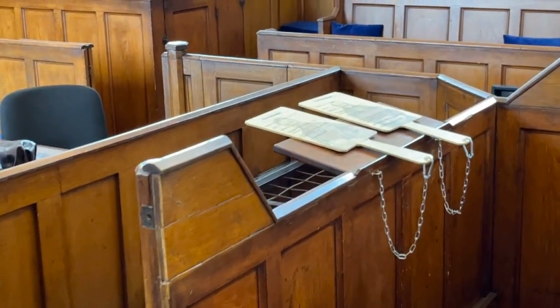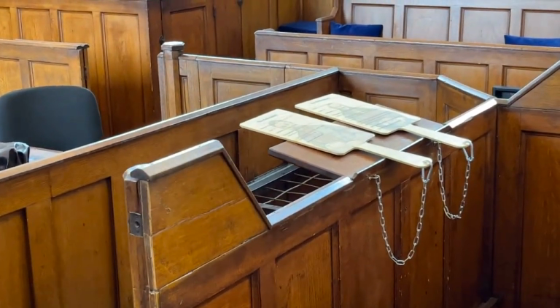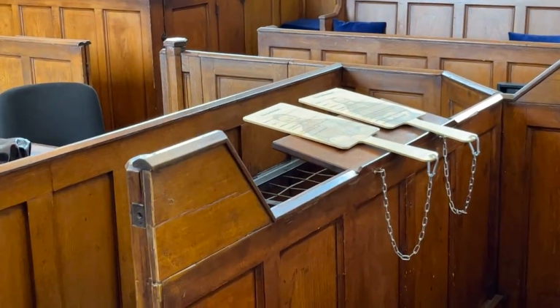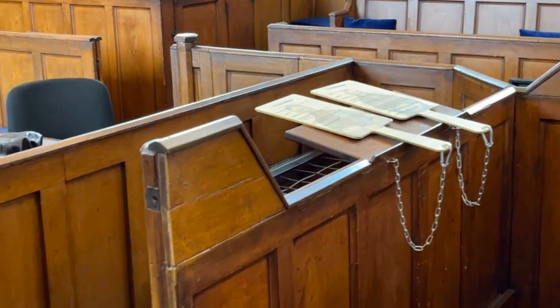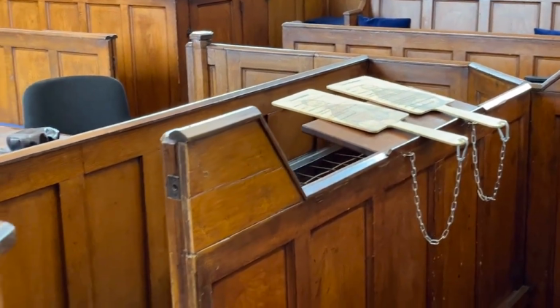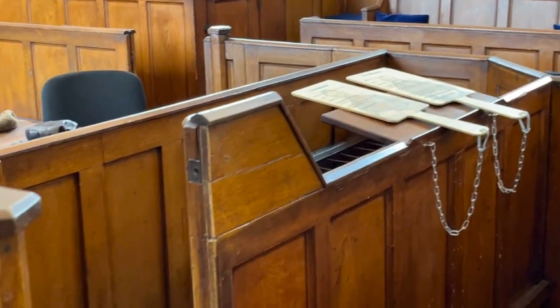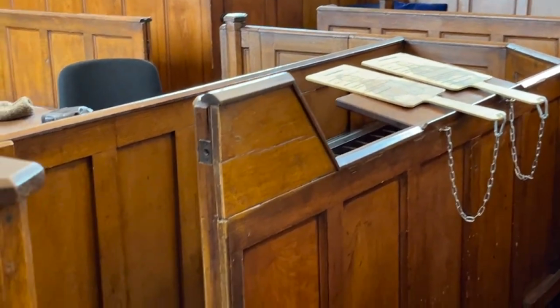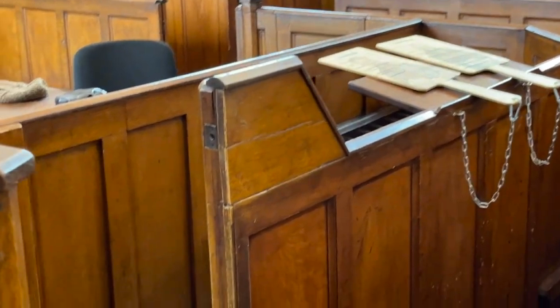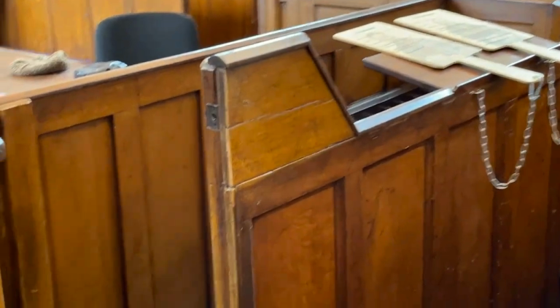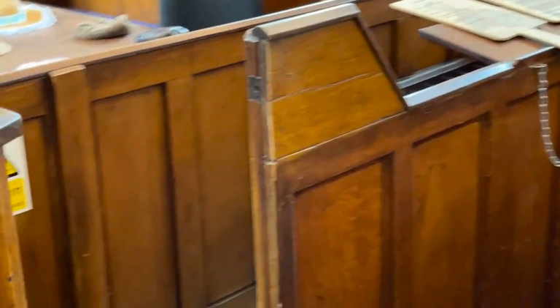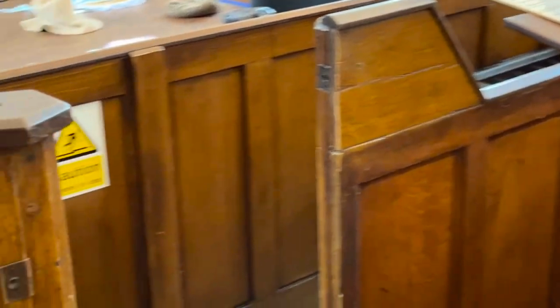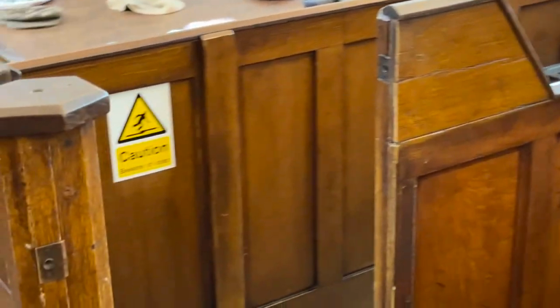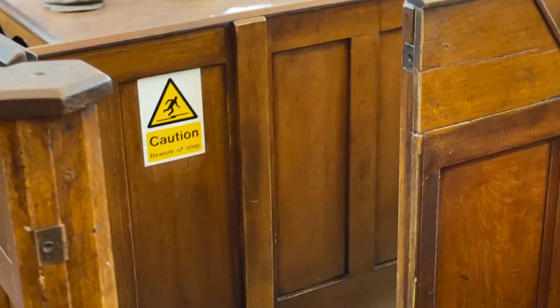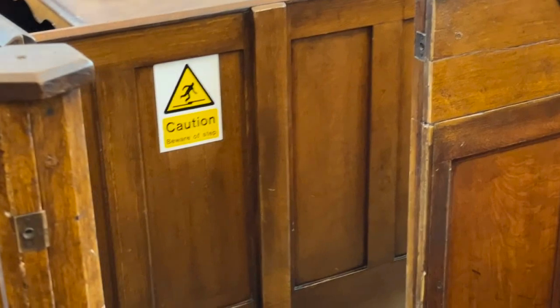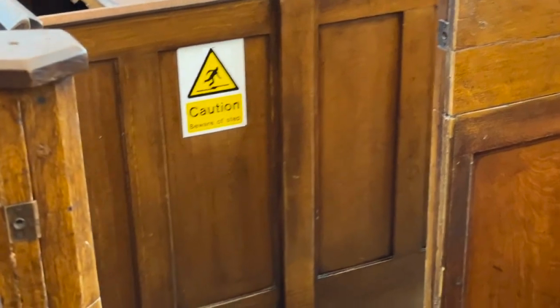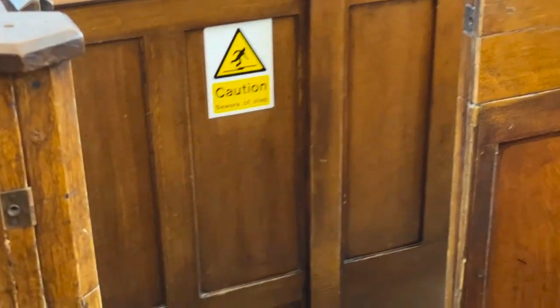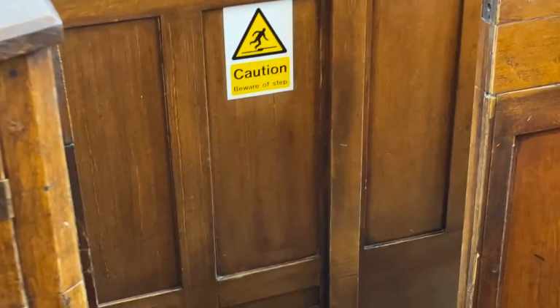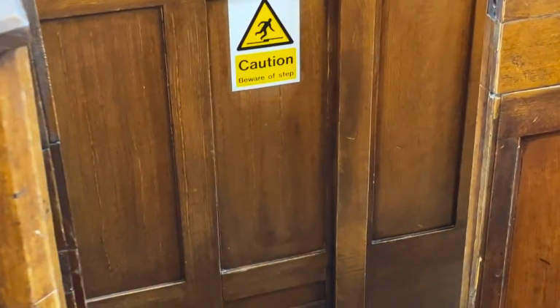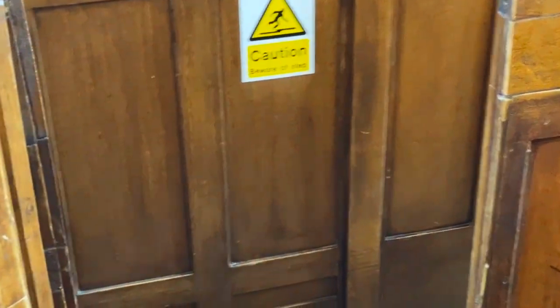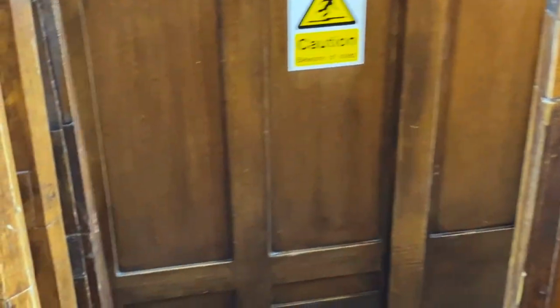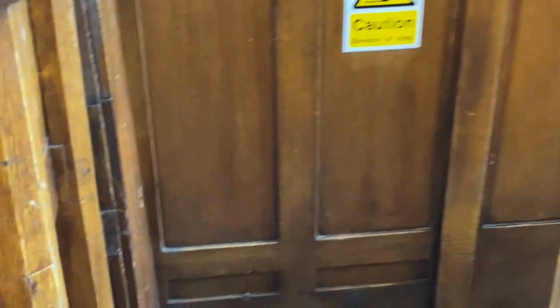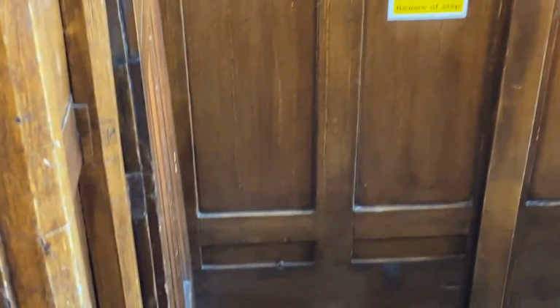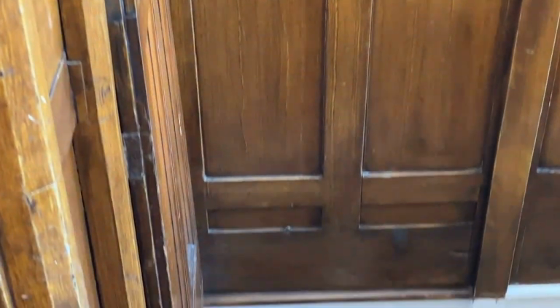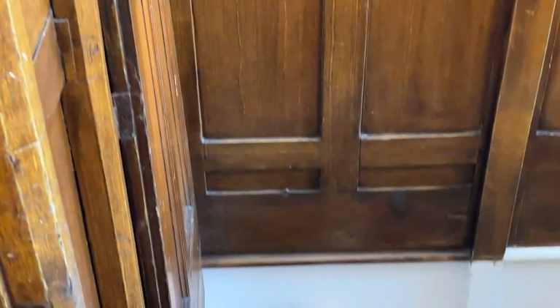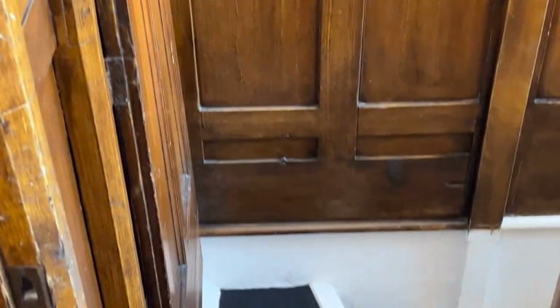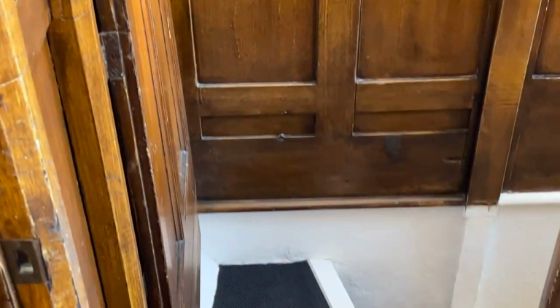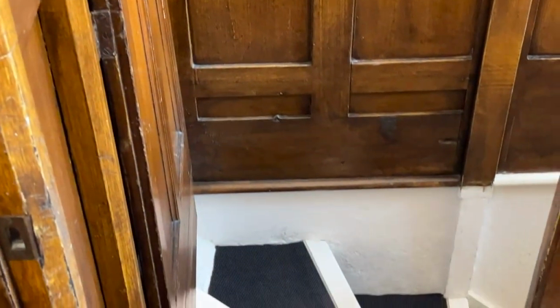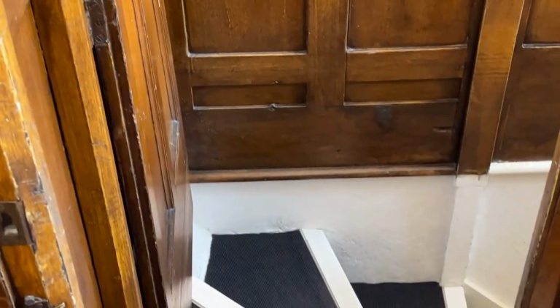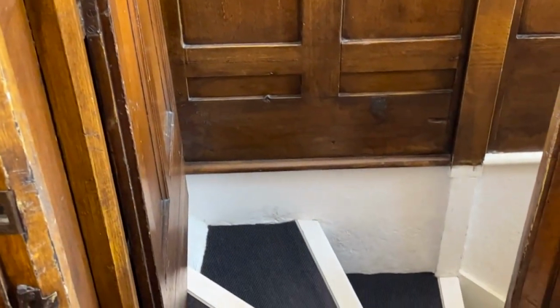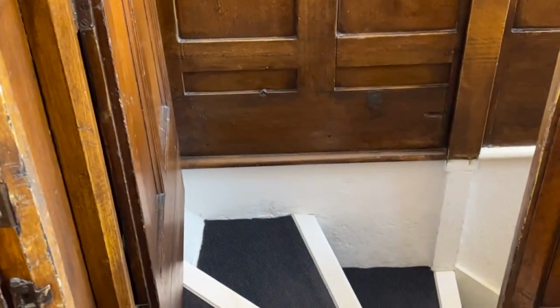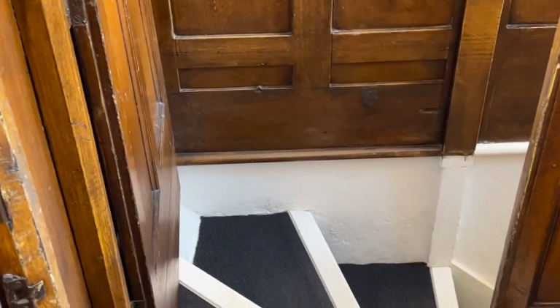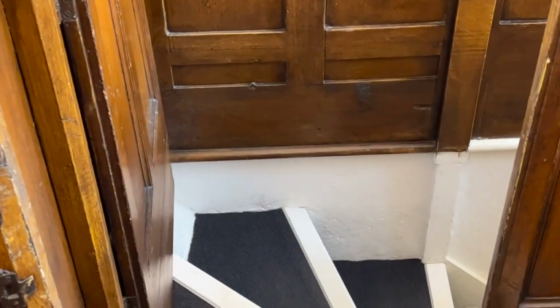These stairs still lead to the original police cells down below, hence the phrase 'being sent down.'